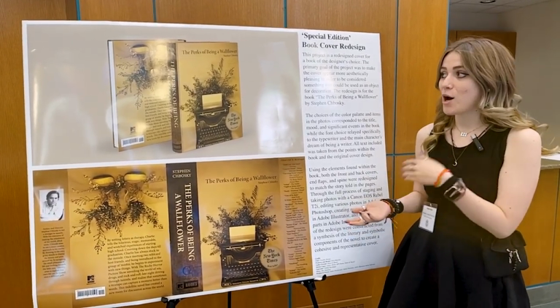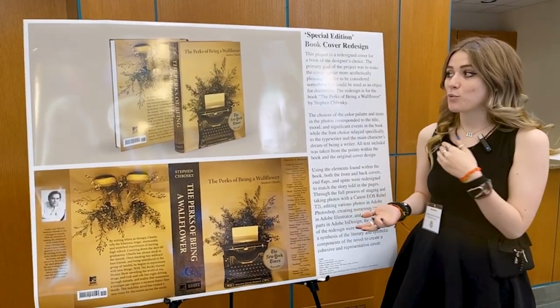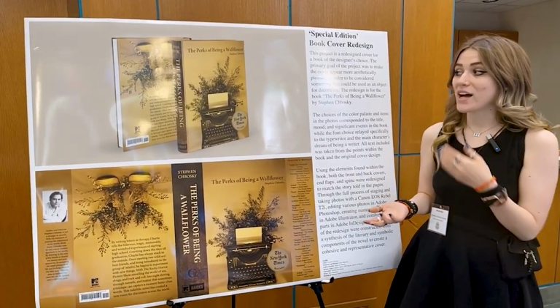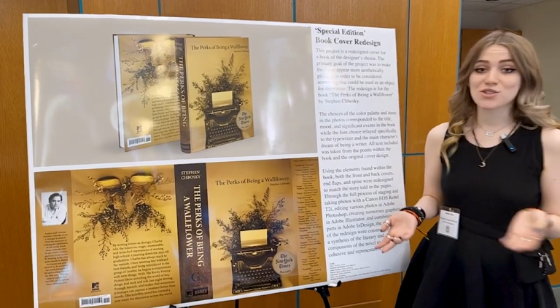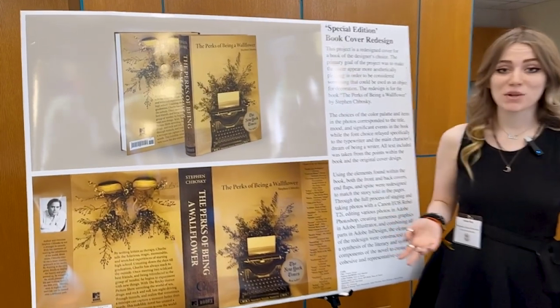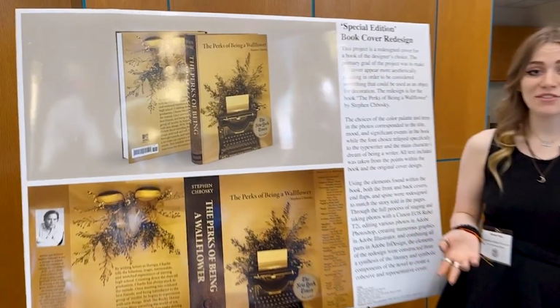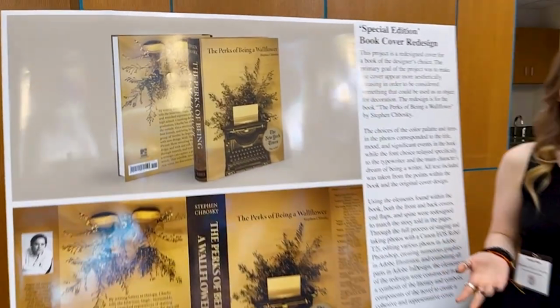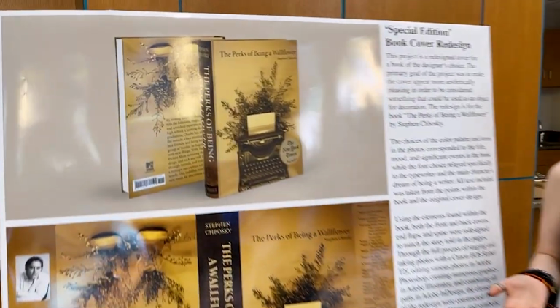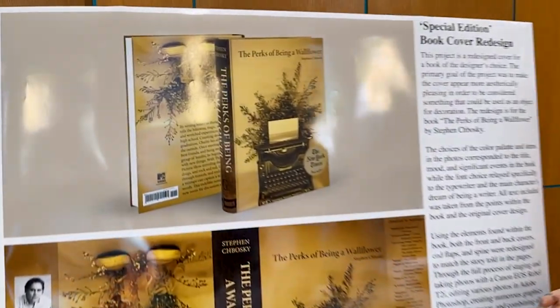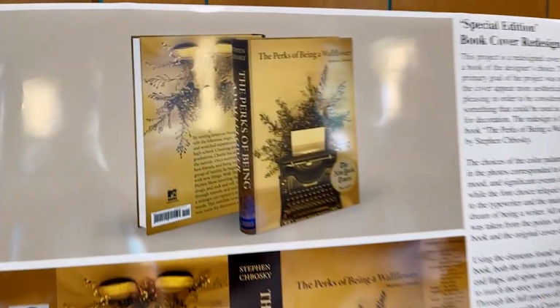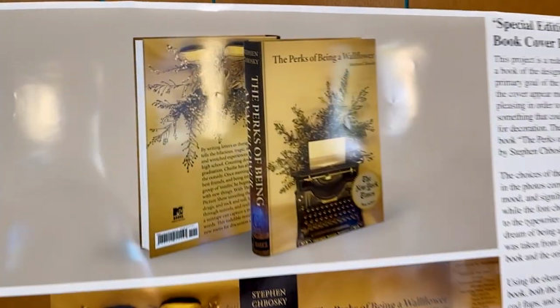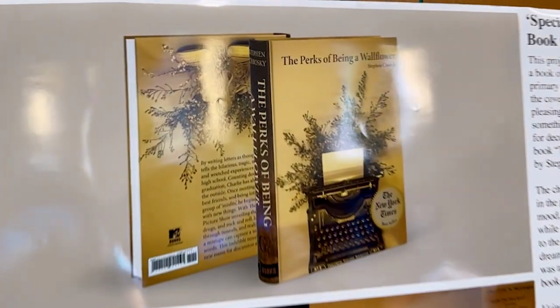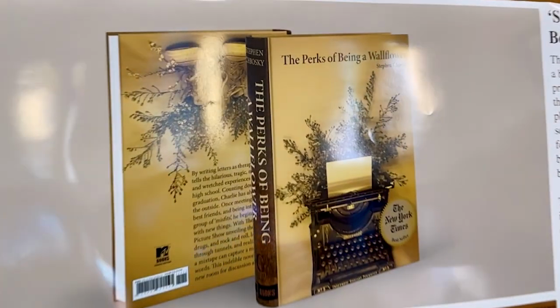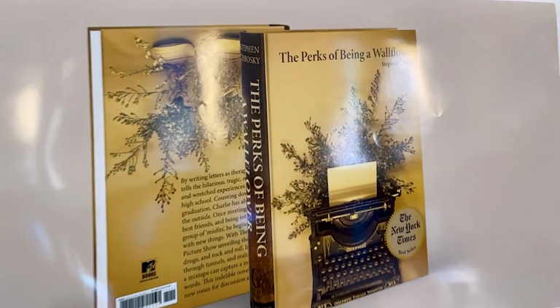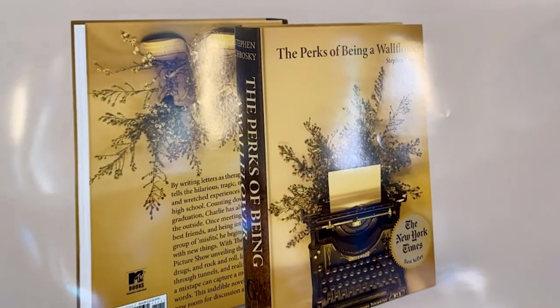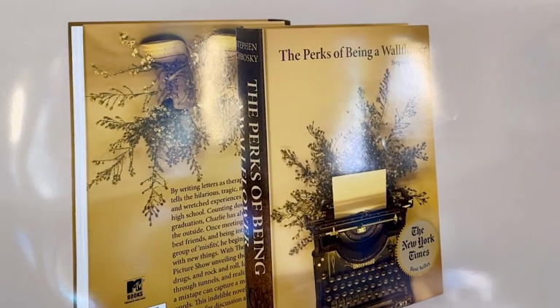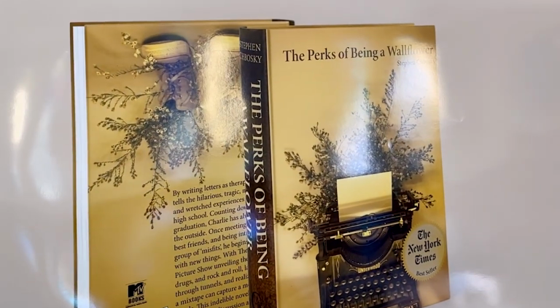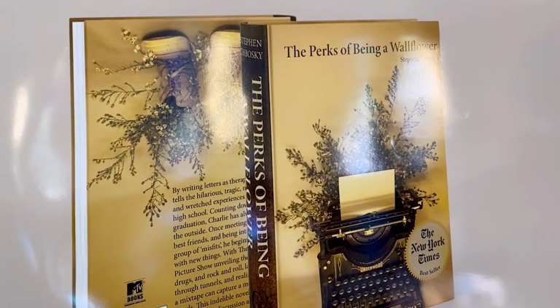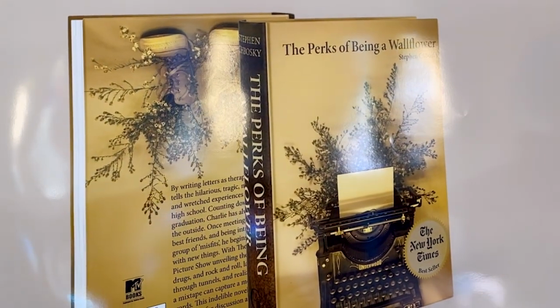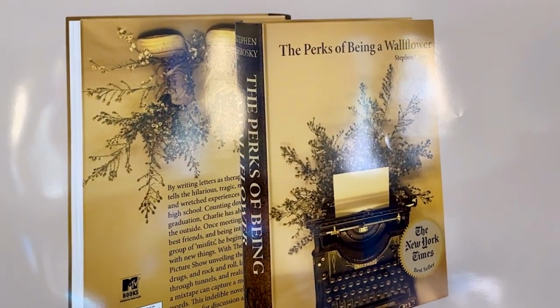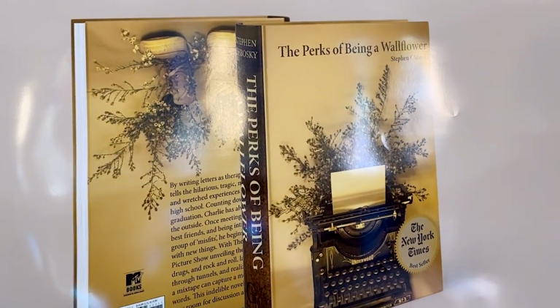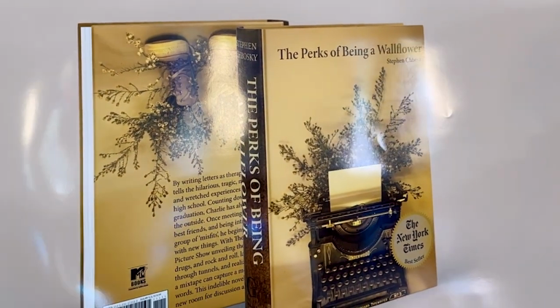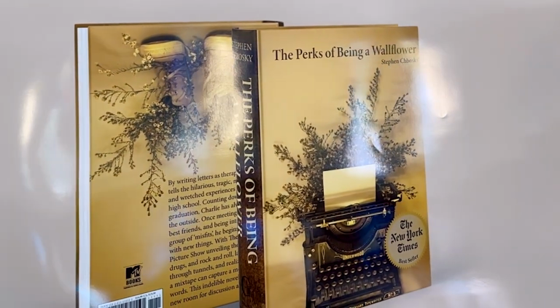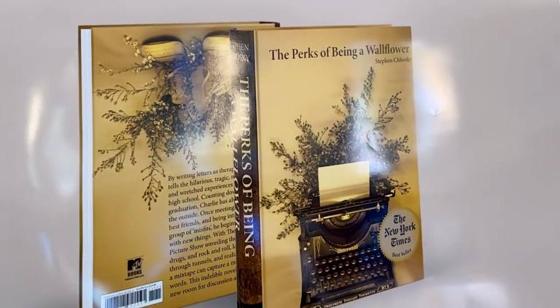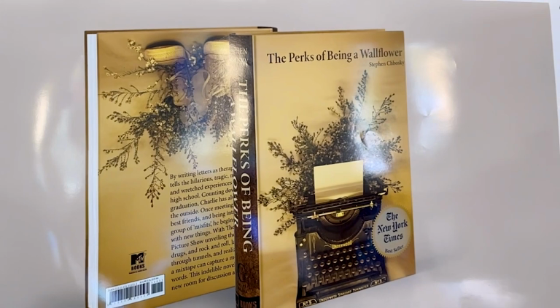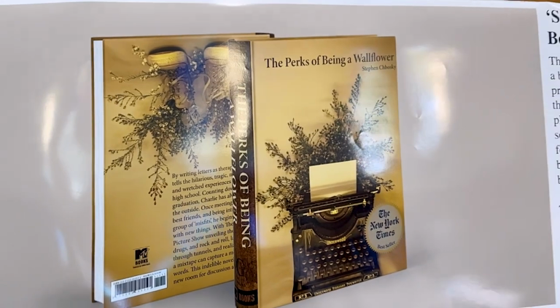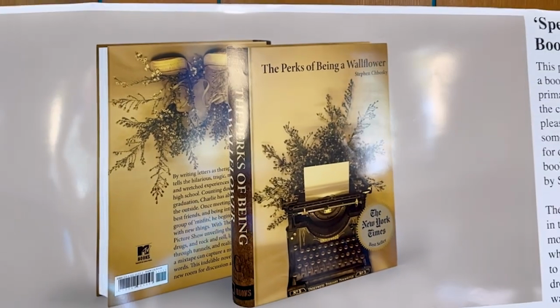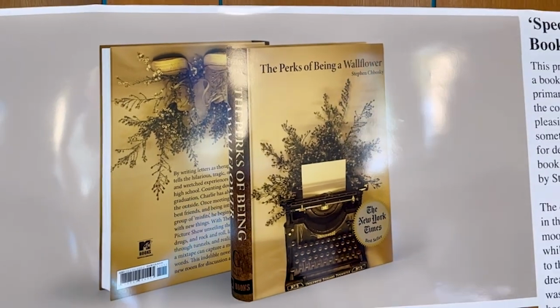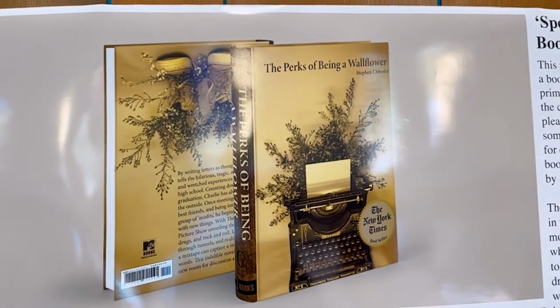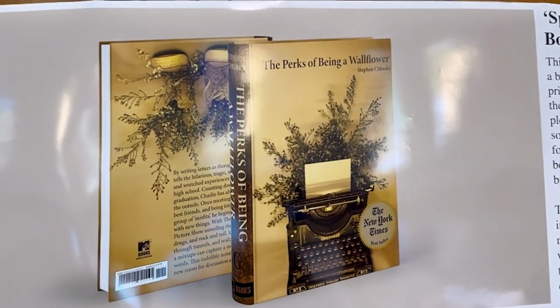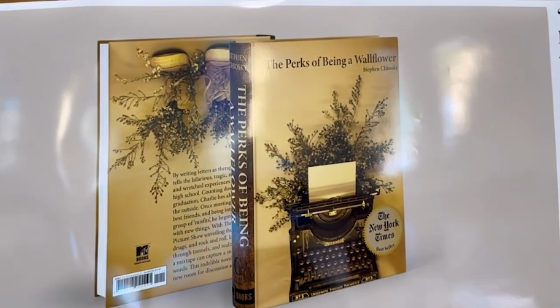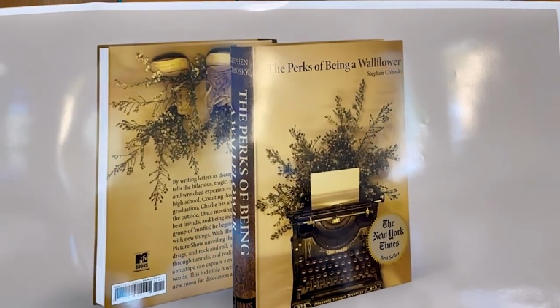We had to choose one of our favorite books — mine personally being The Perks of Being a Wallflower — and redesign it from start to finish.